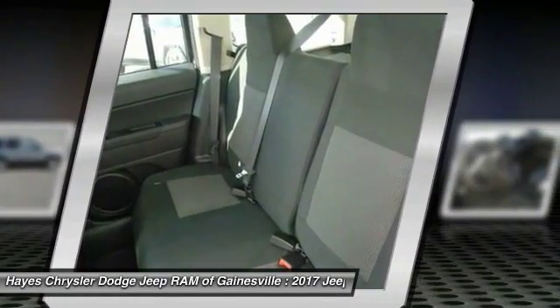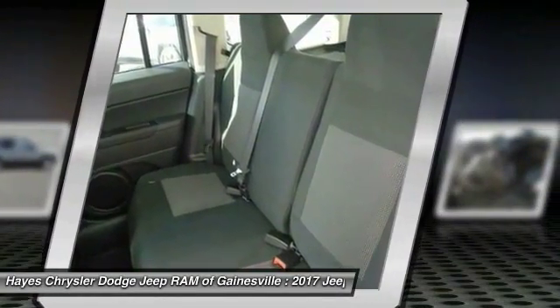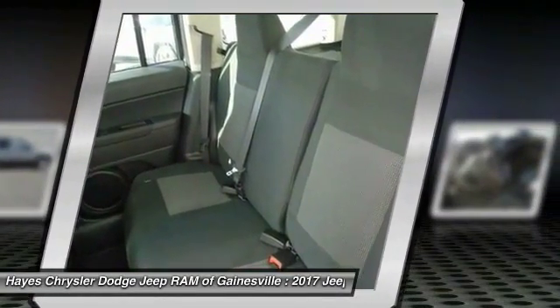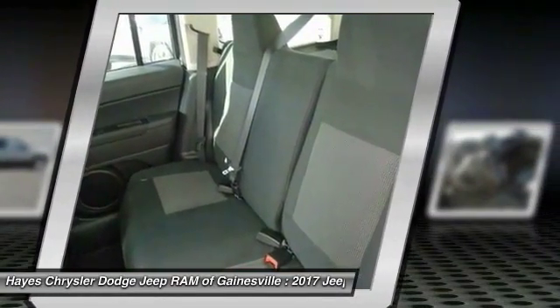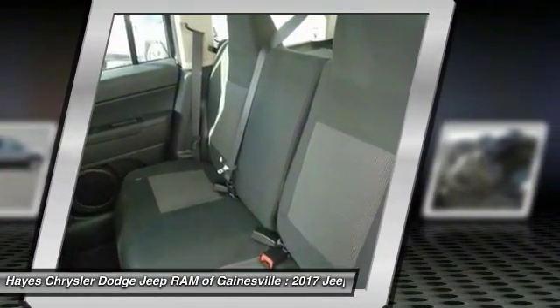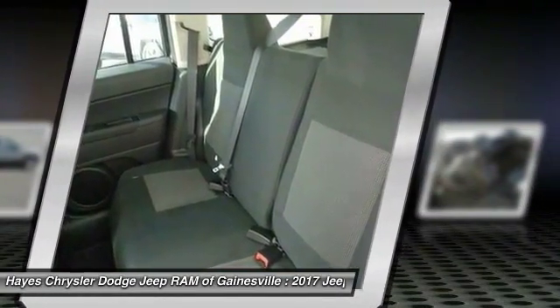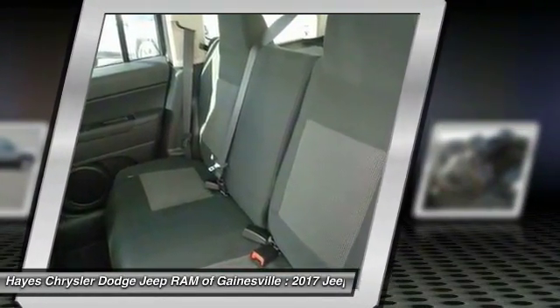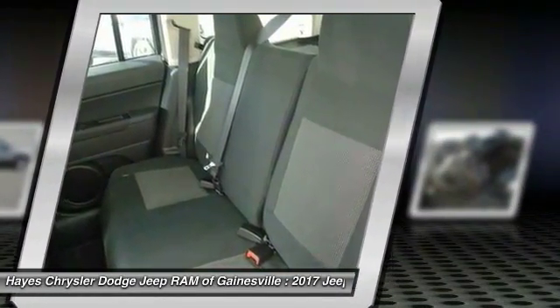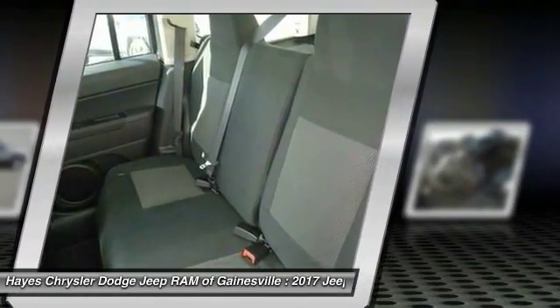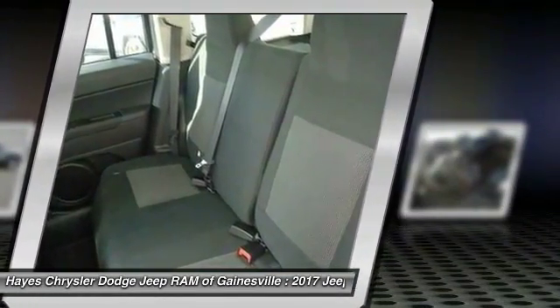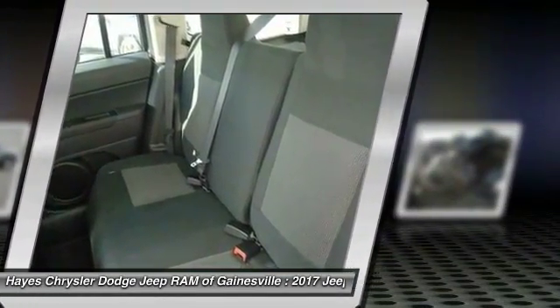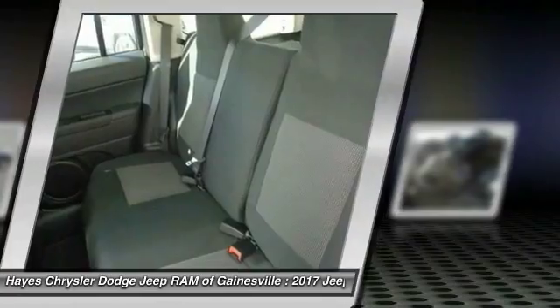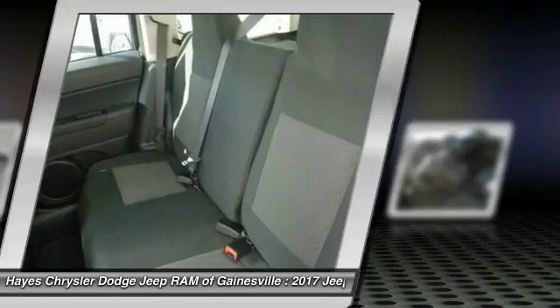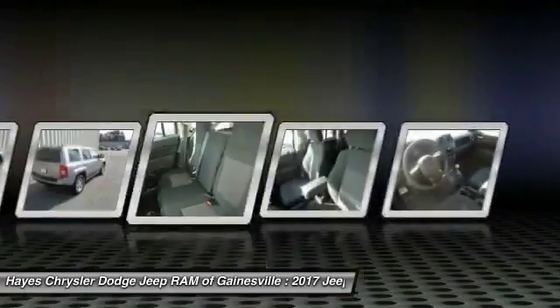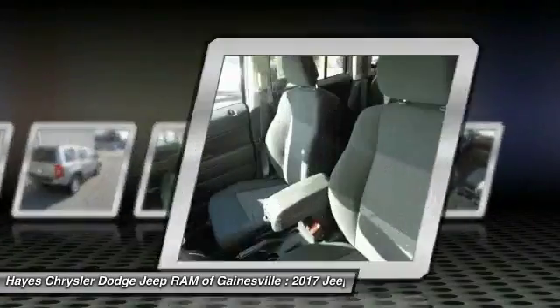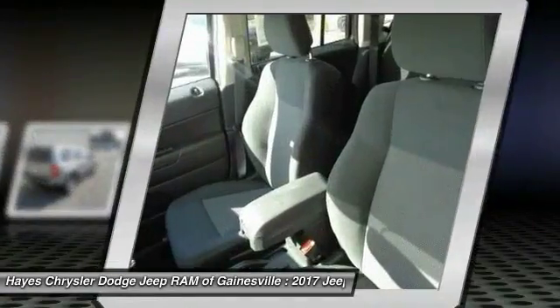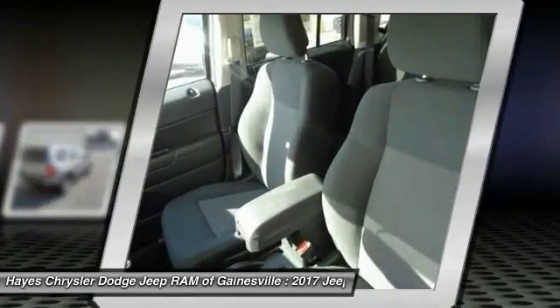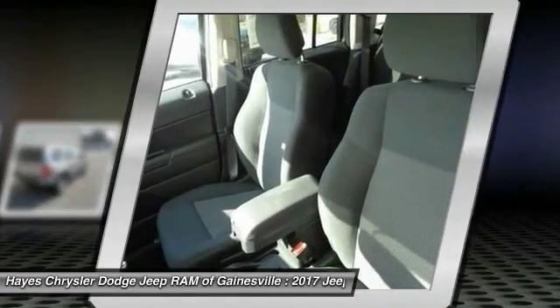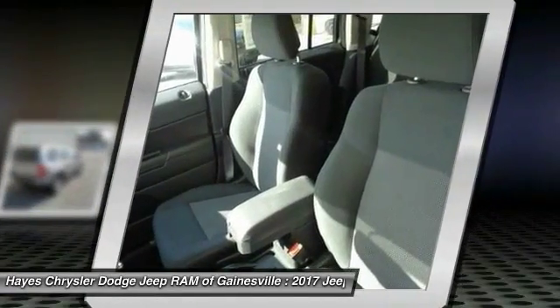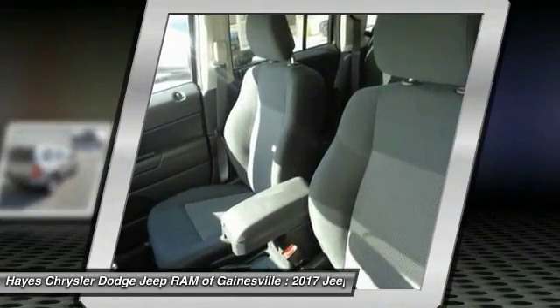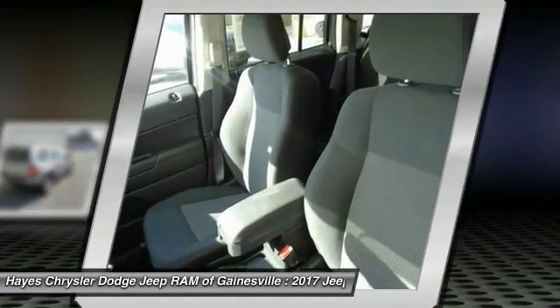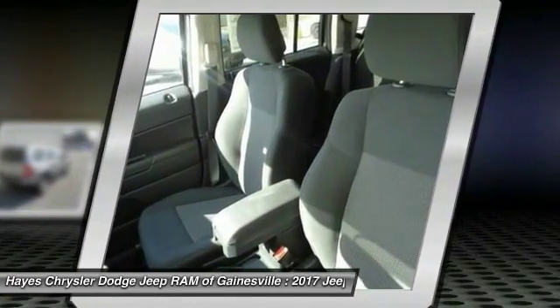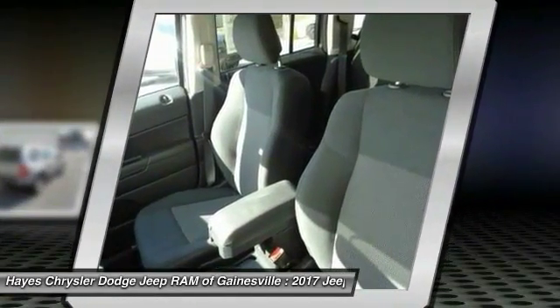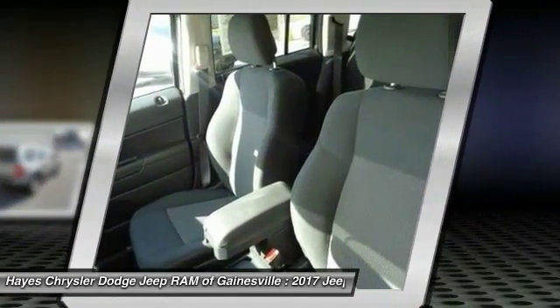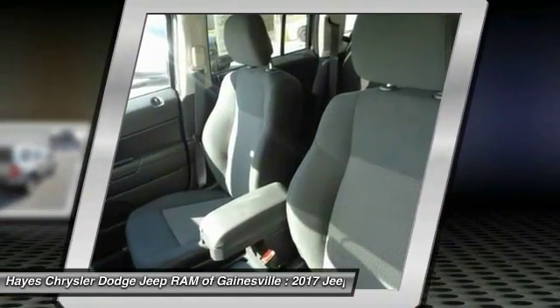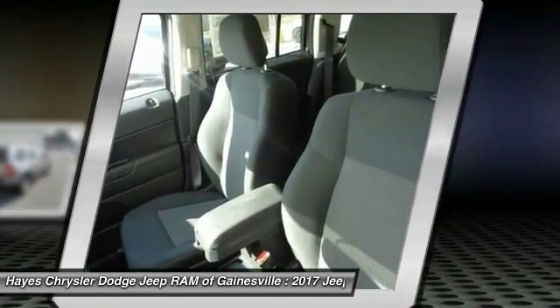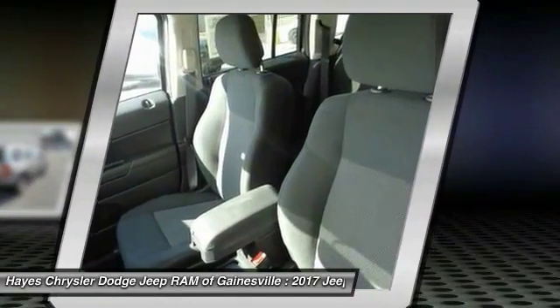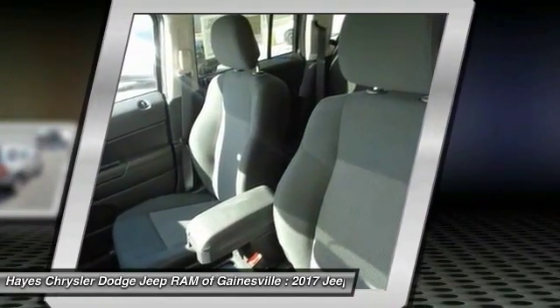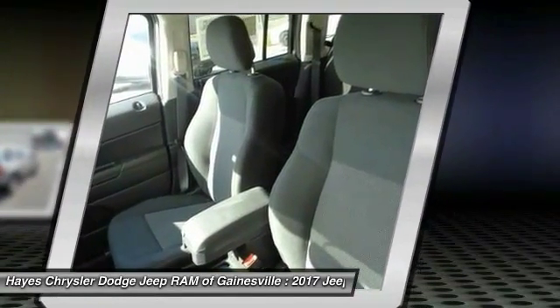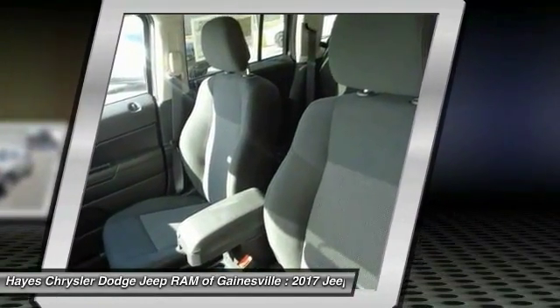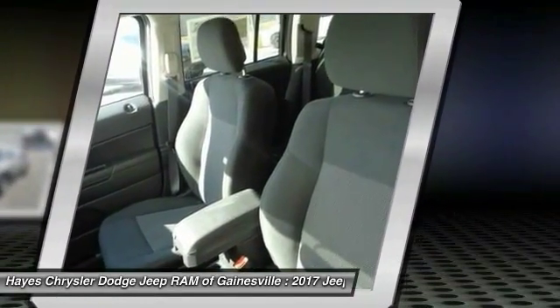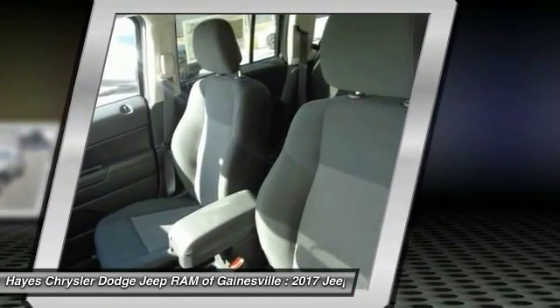Floor mats, FWD, rear defrost, AM FM stereo radio, and MP3 playback stereo.